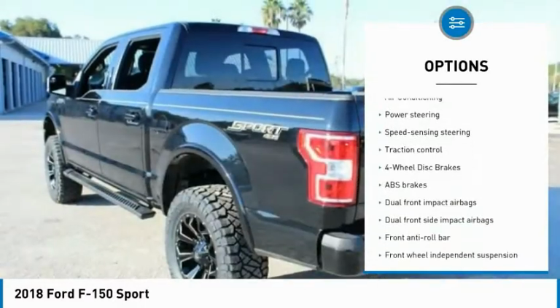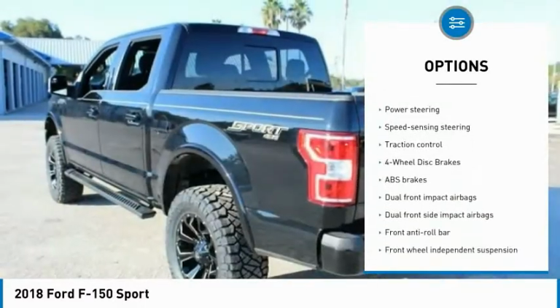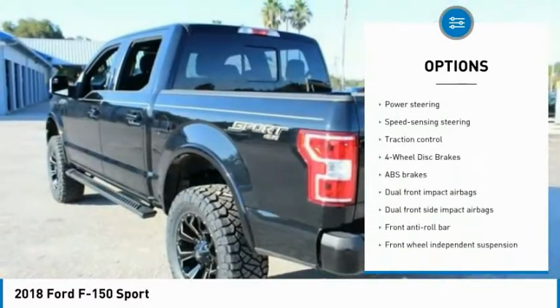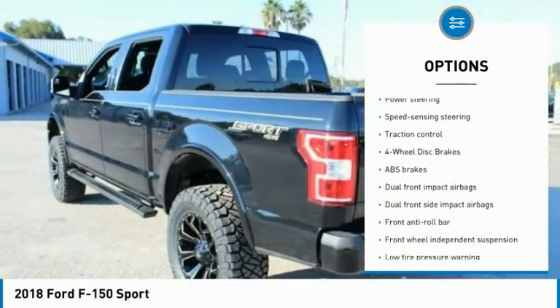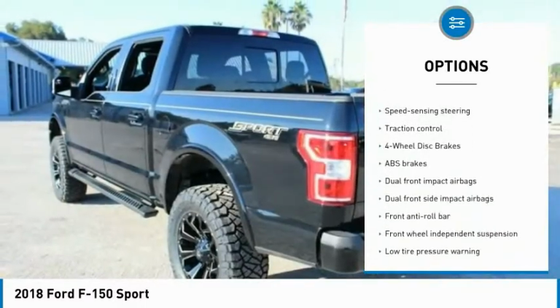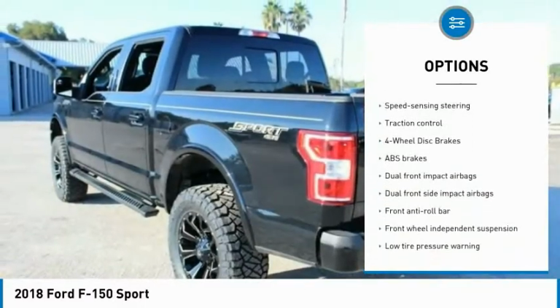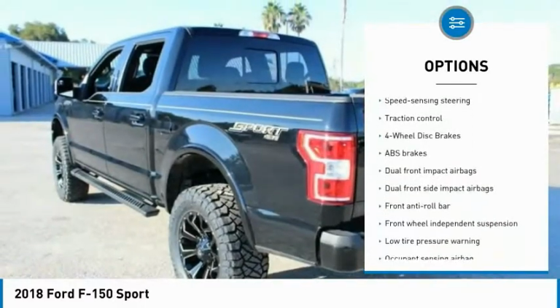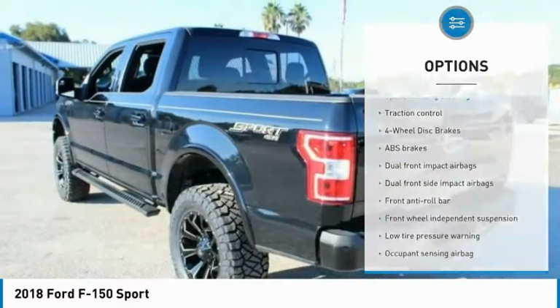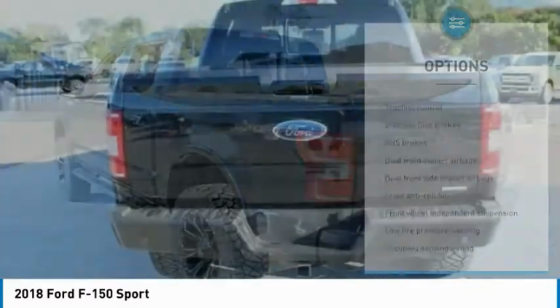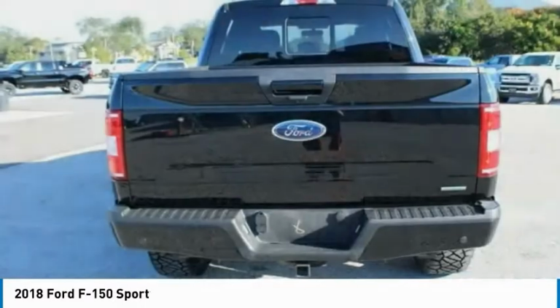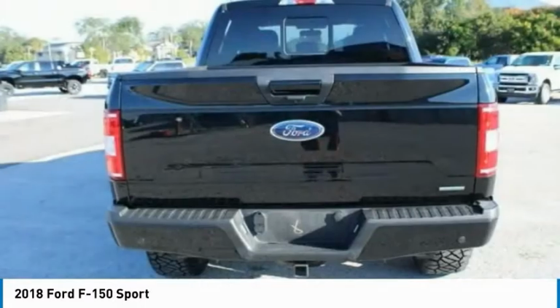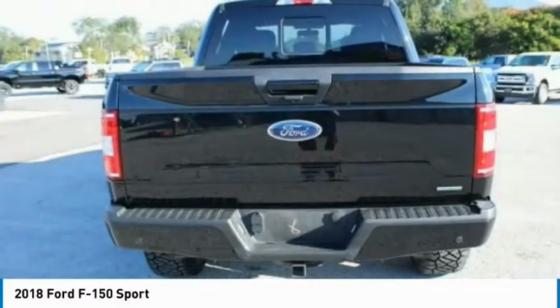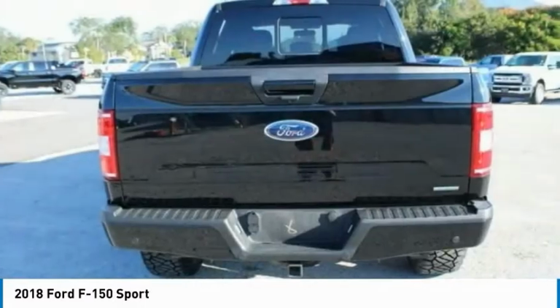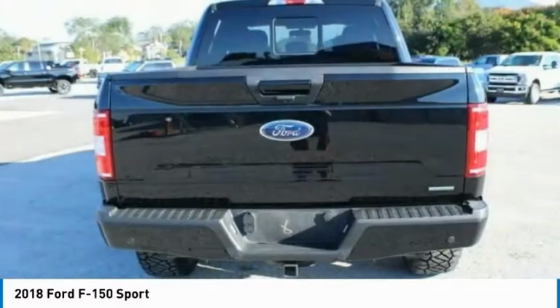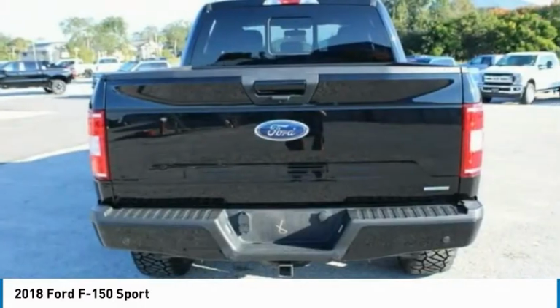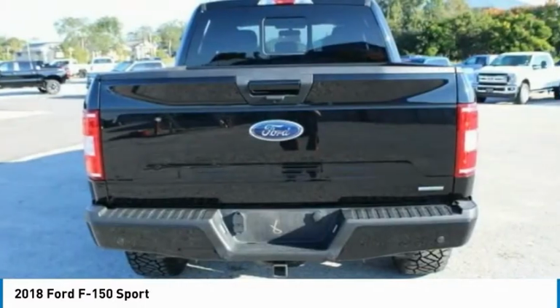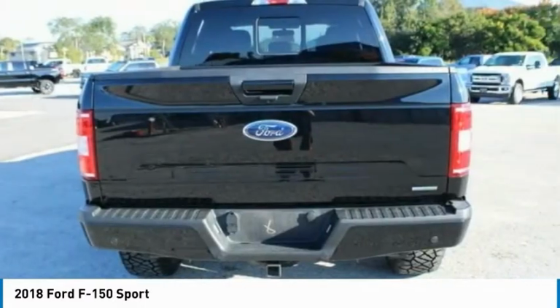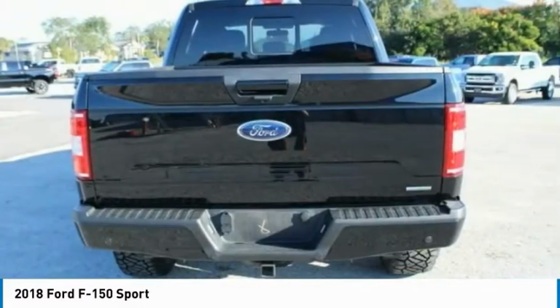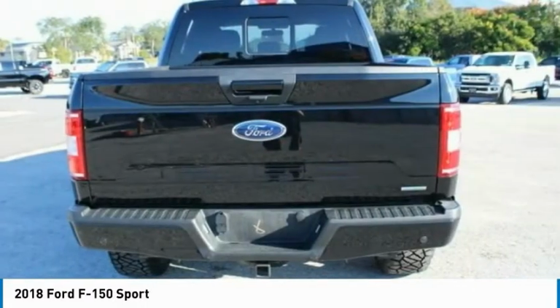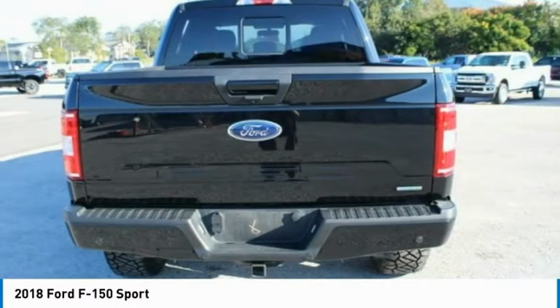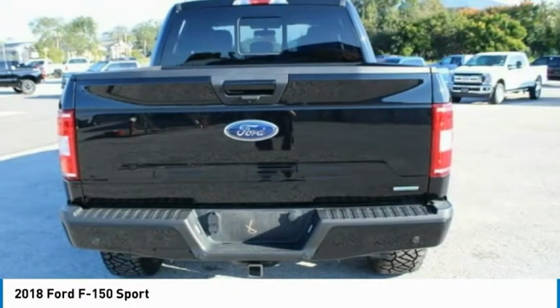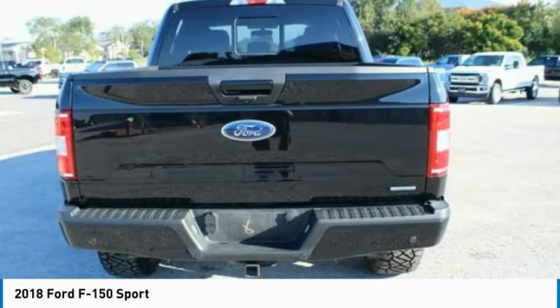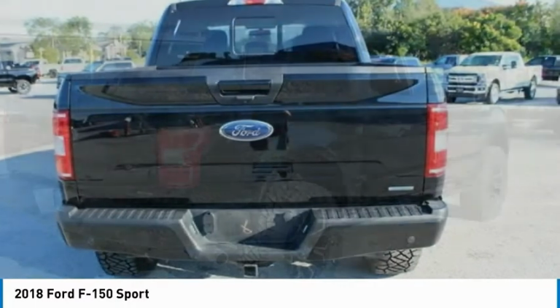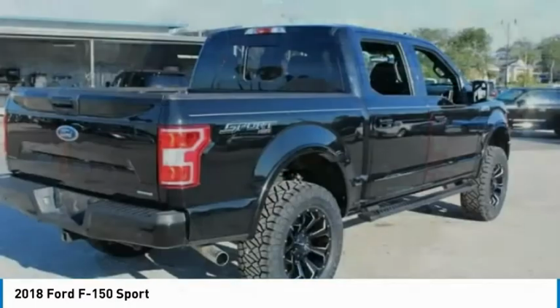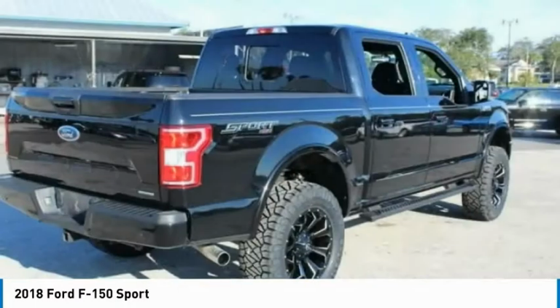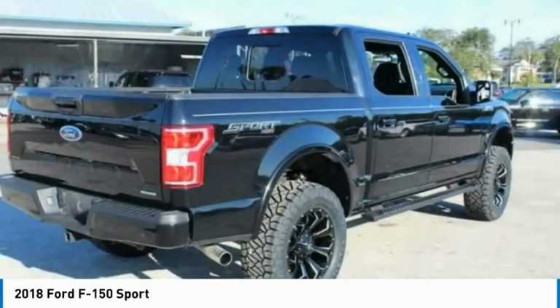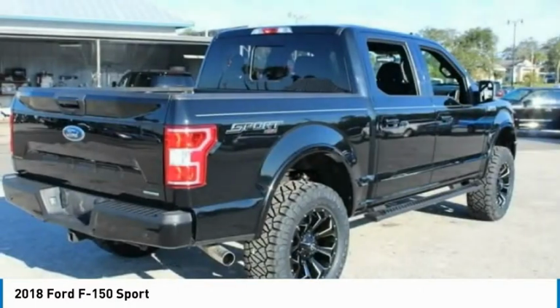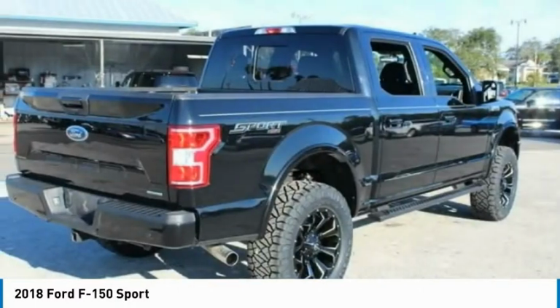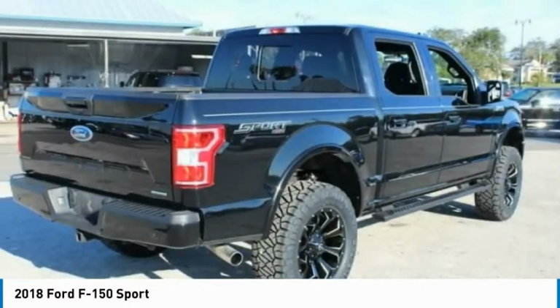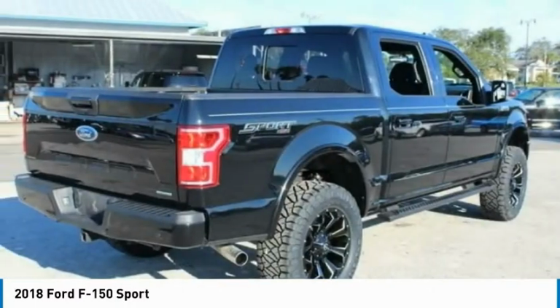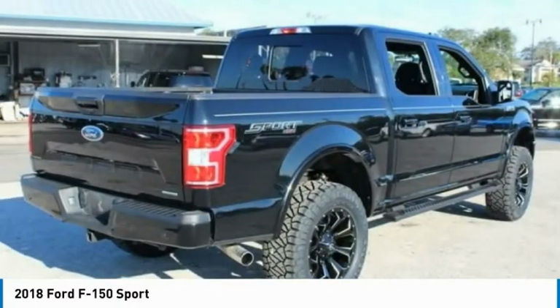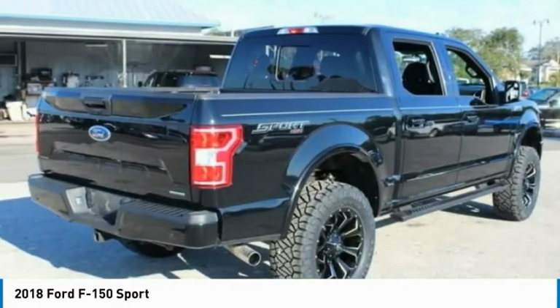Four wheel disc brakes, low tire pressure warning, power steering, tachometer, and passenger vanity mirror.